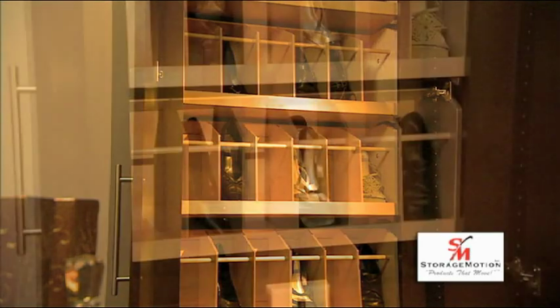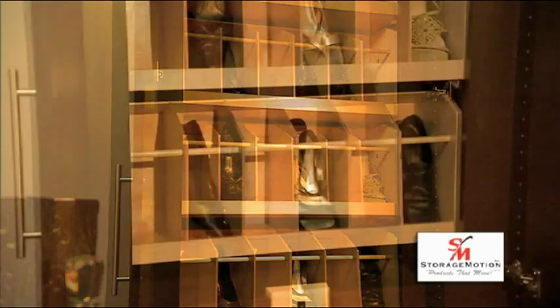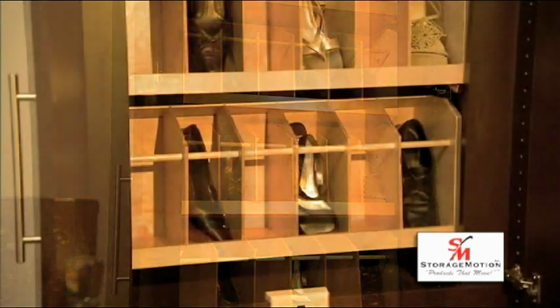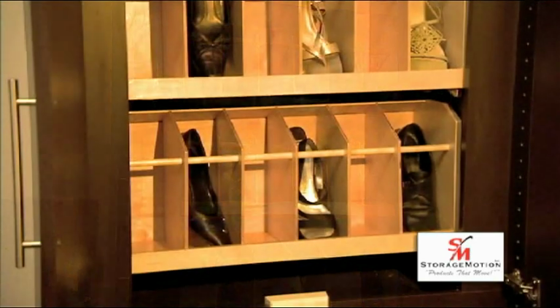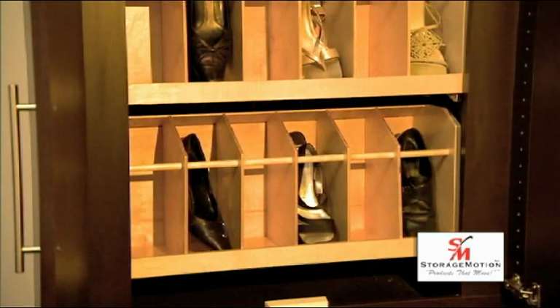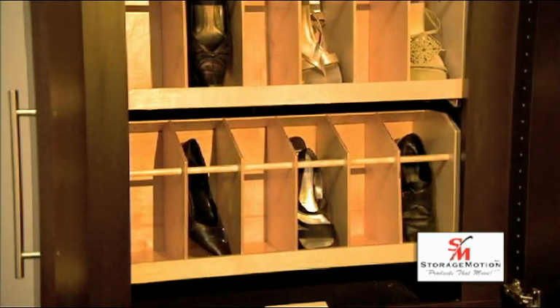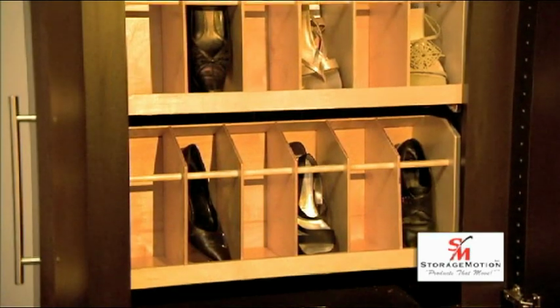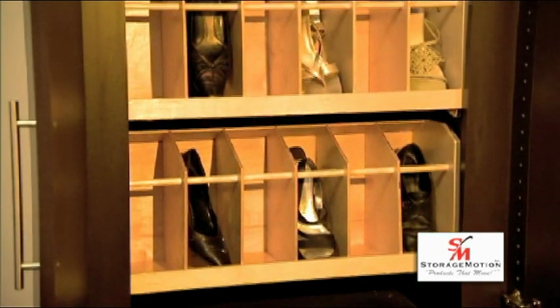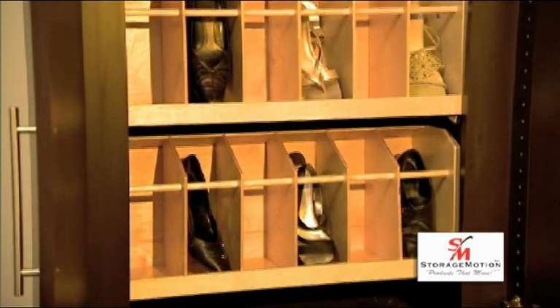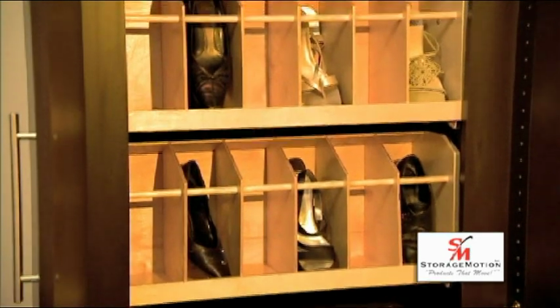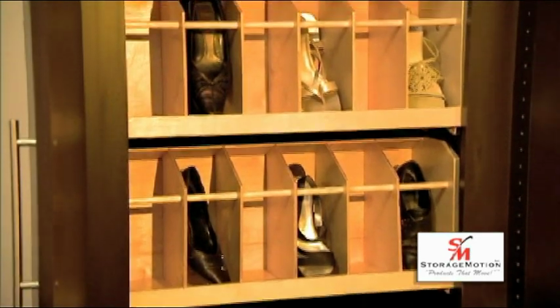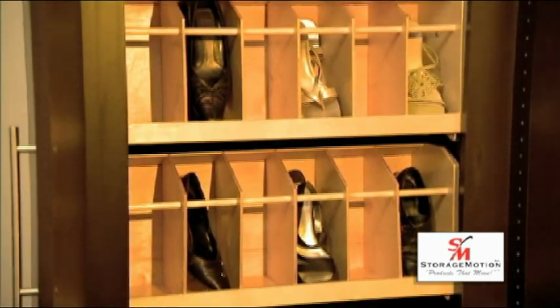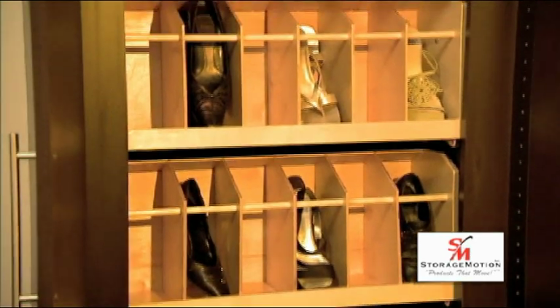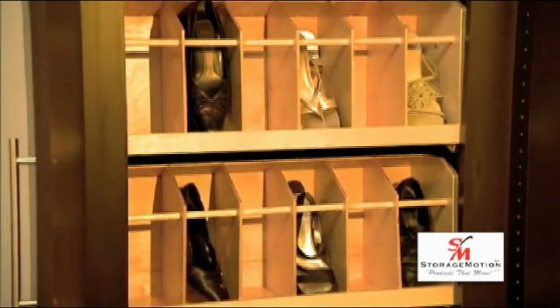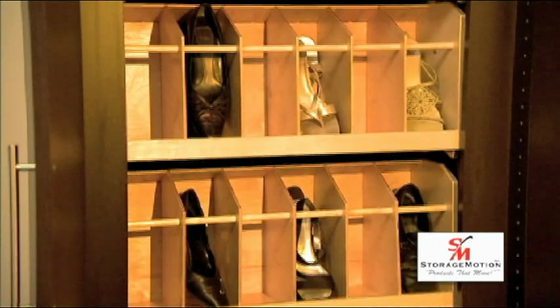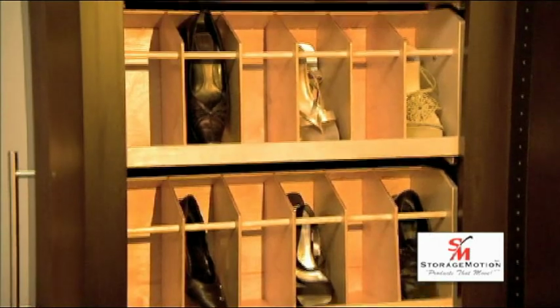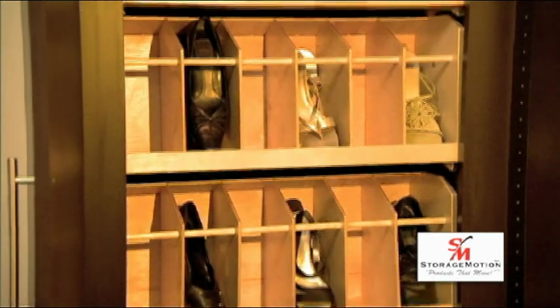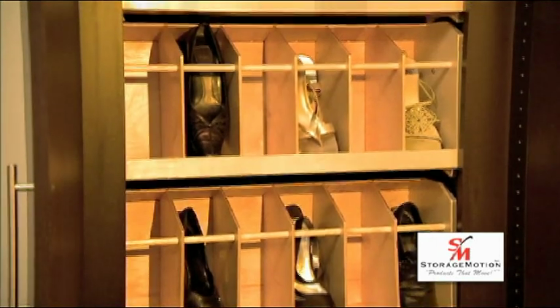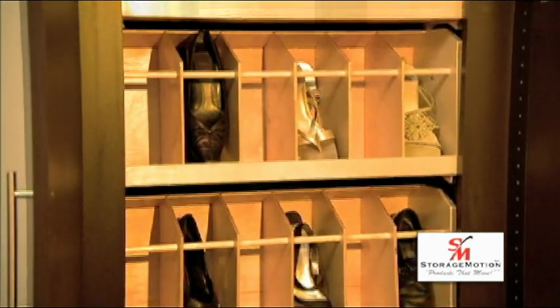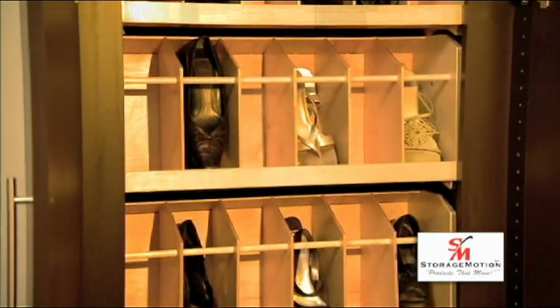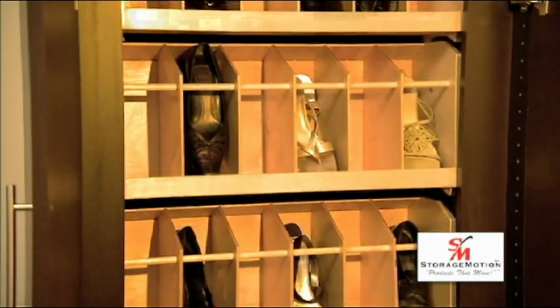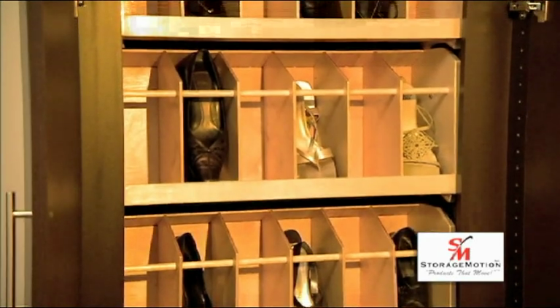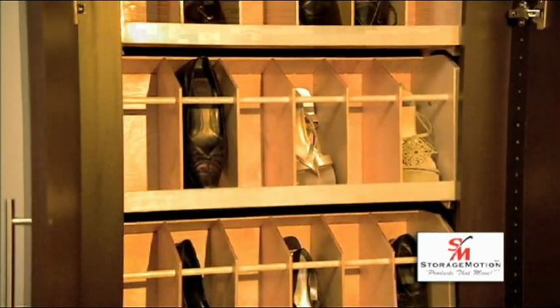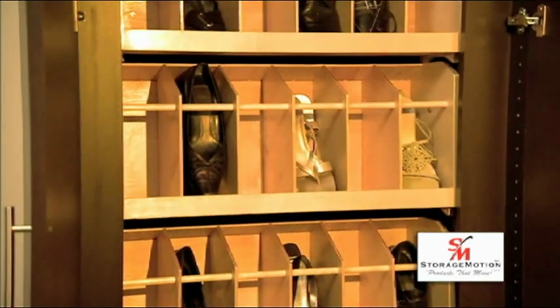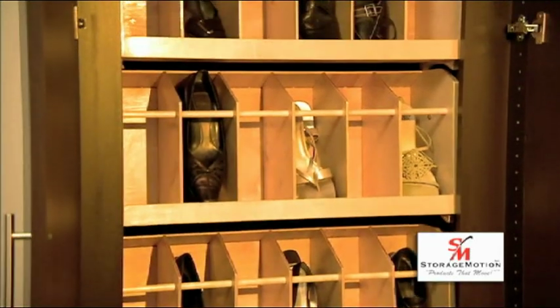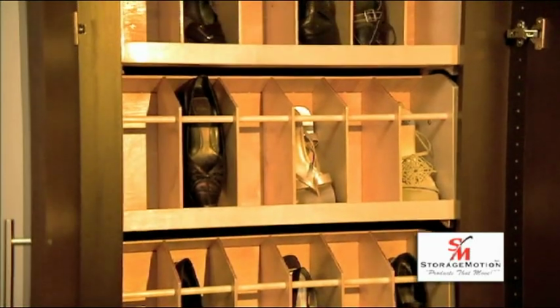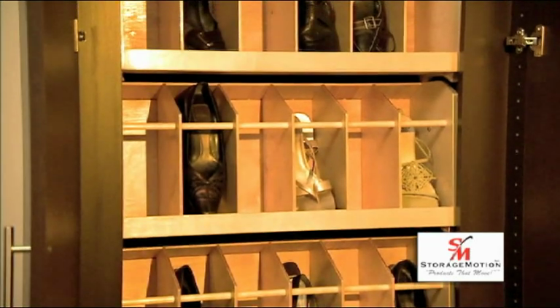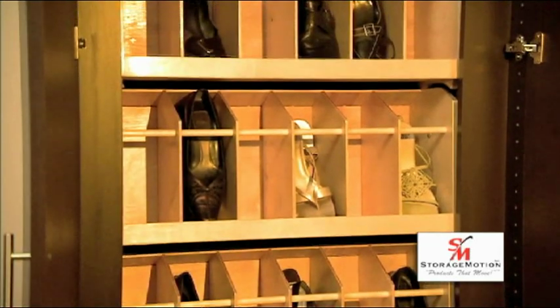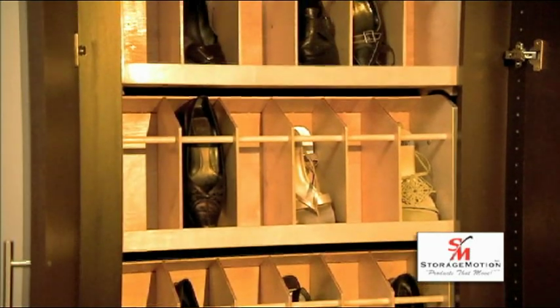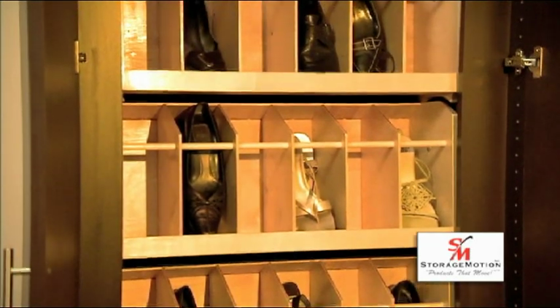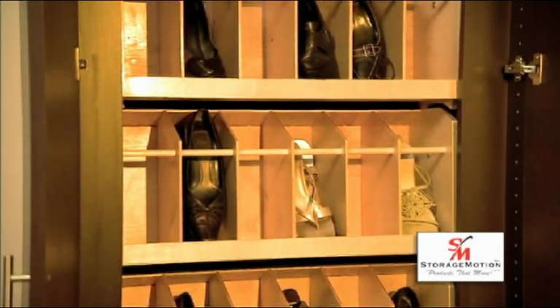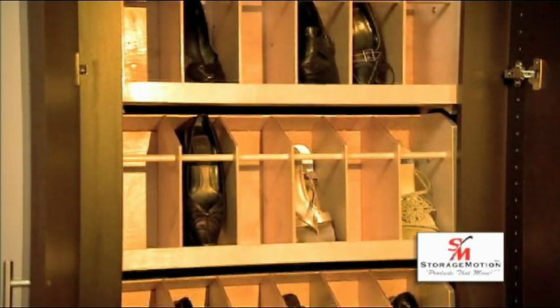When you need a storage solution for your shoes, don't get a step stool — get a Shoe Select.